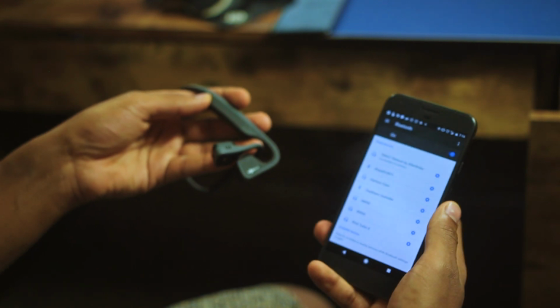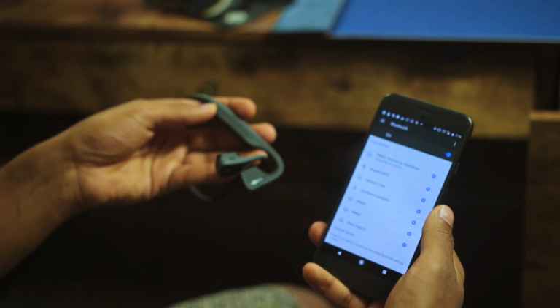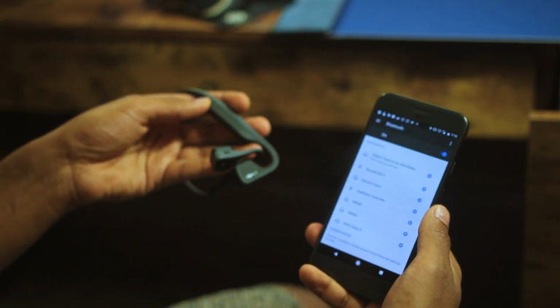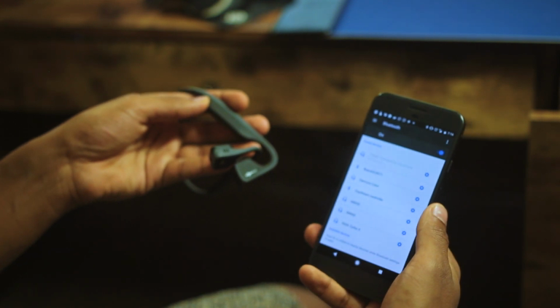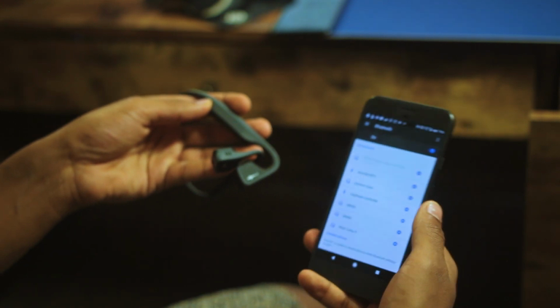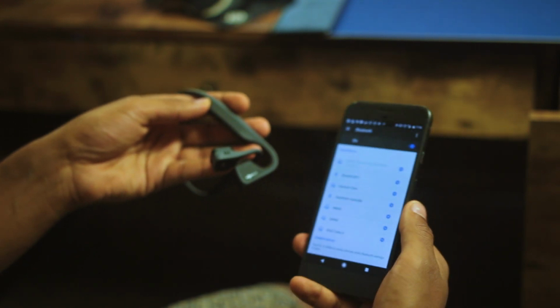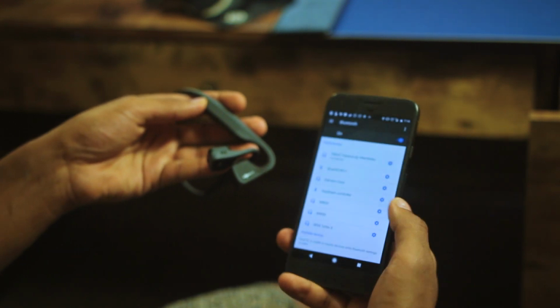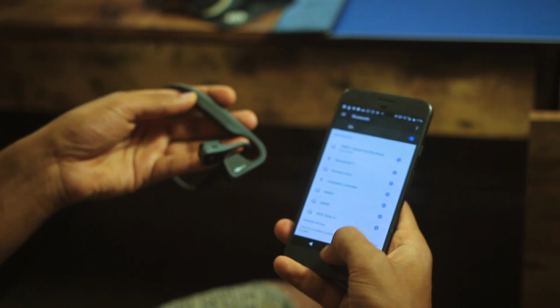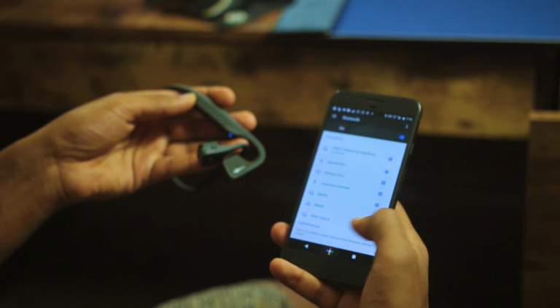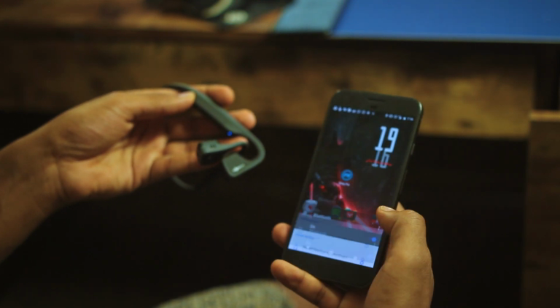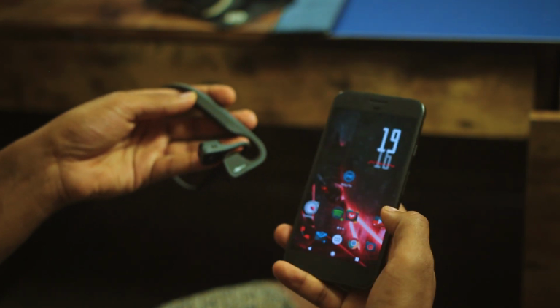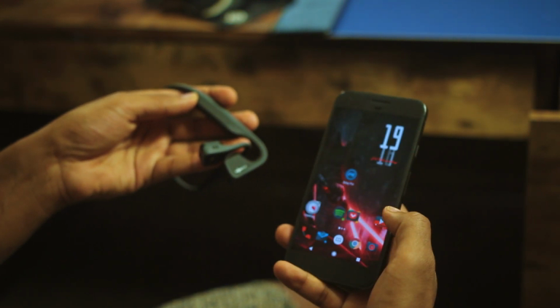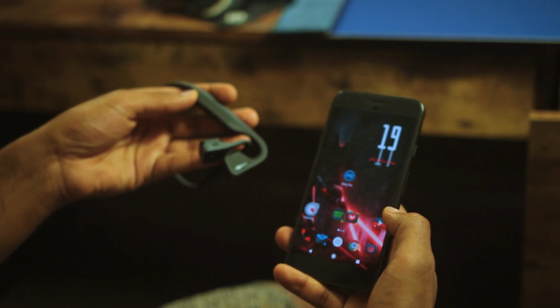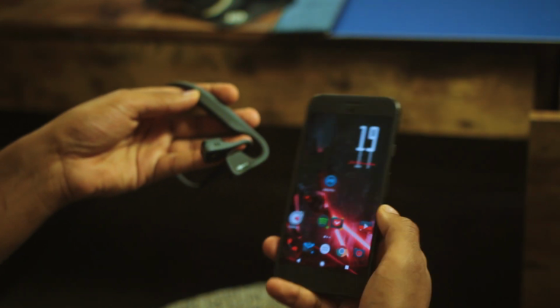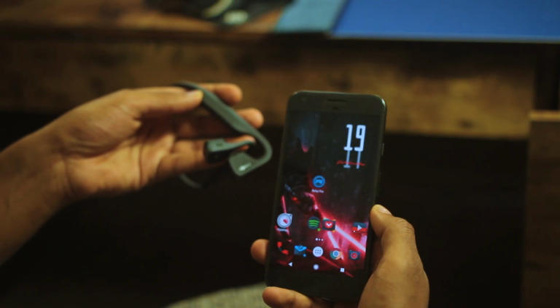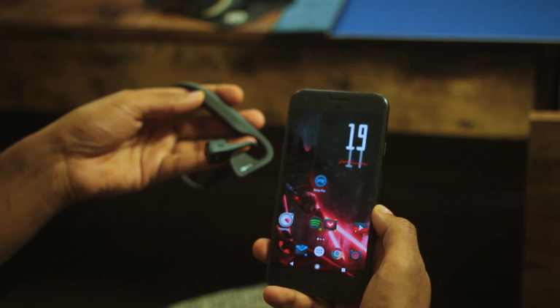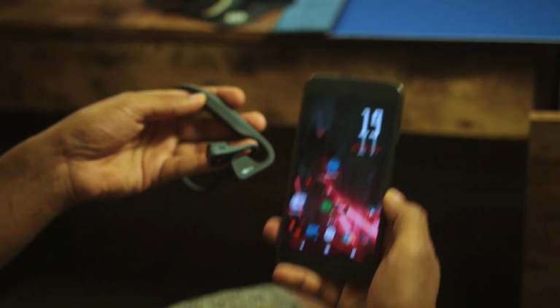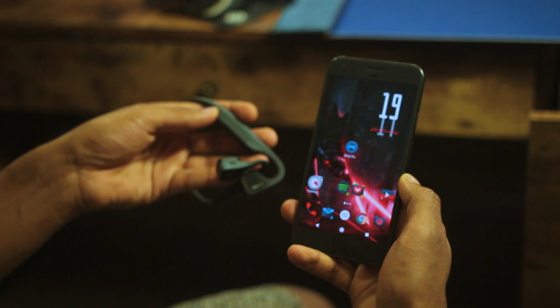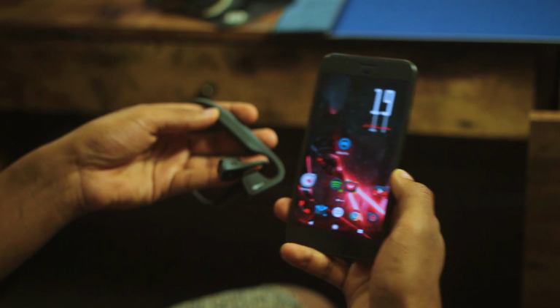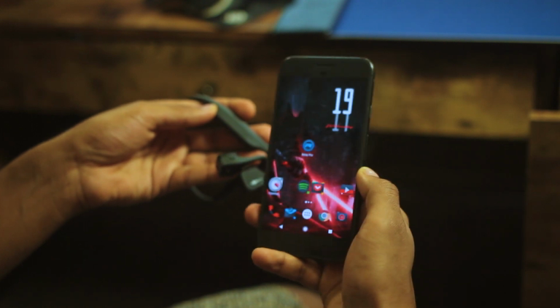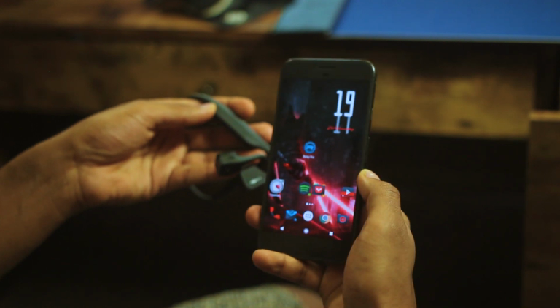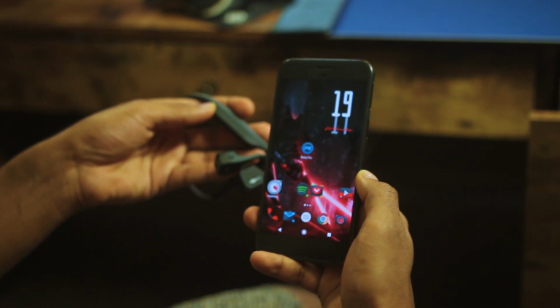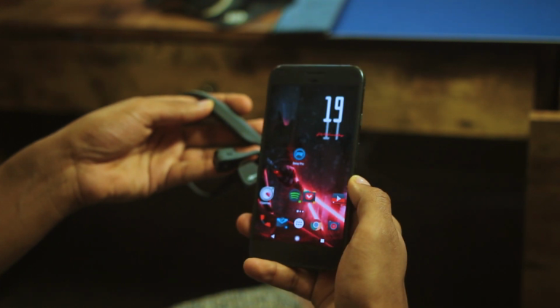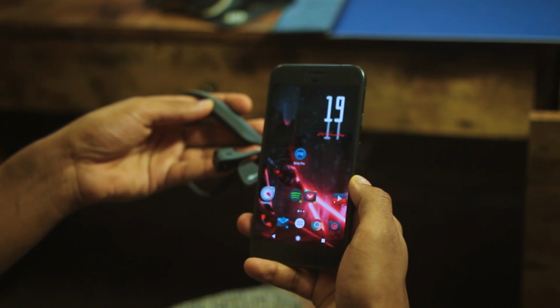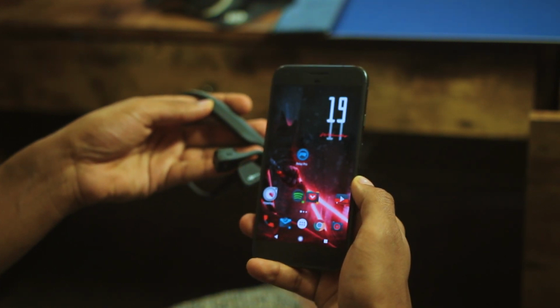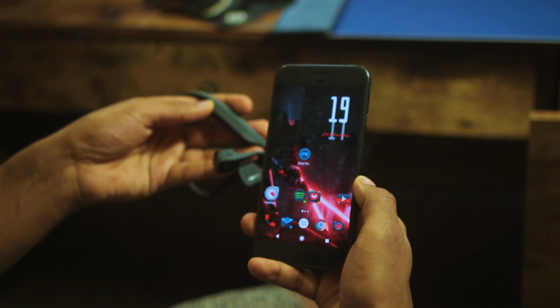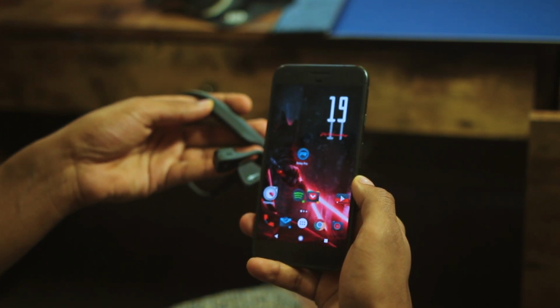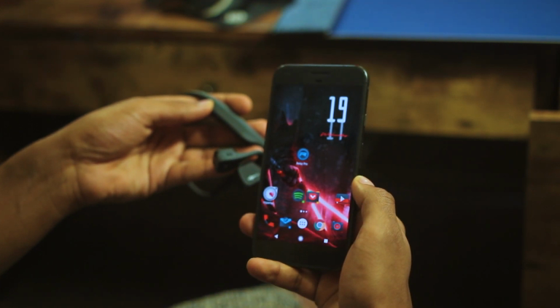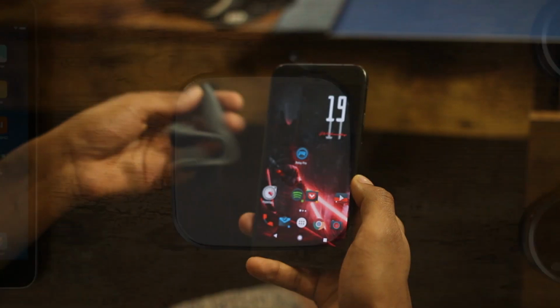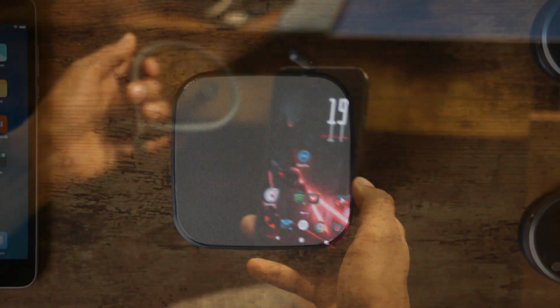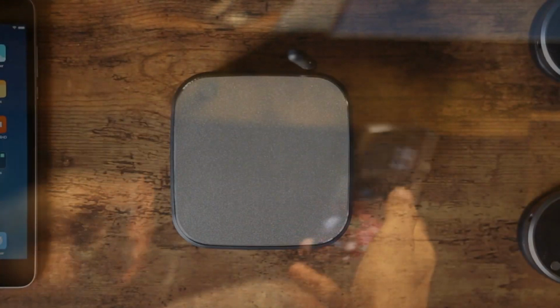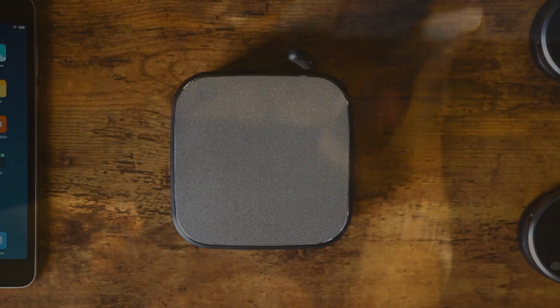But the Trekz Titanium is not meant to be an audiophile earphone — it's designed for outdoor use while cycling and running. These earphones also don't fall off easily and will stay on your head during longer periods of use.